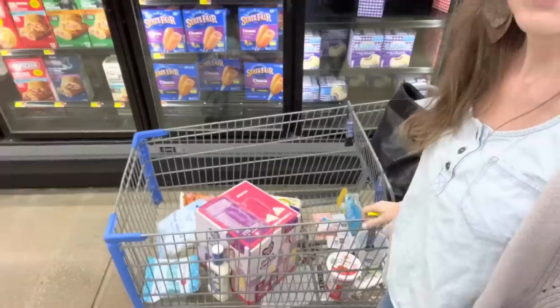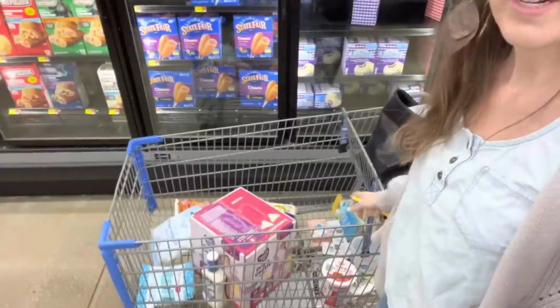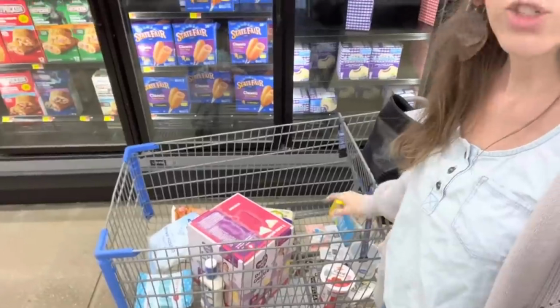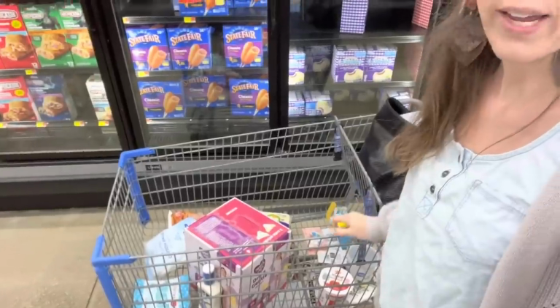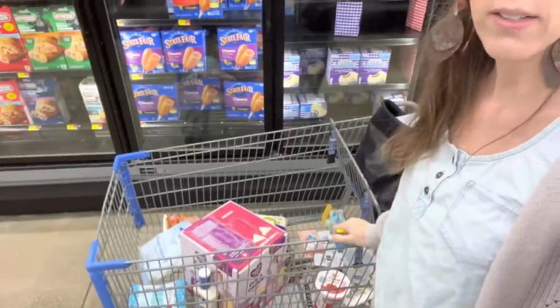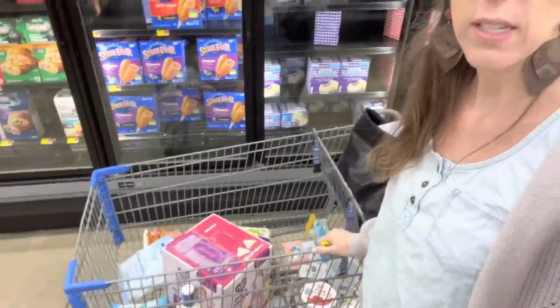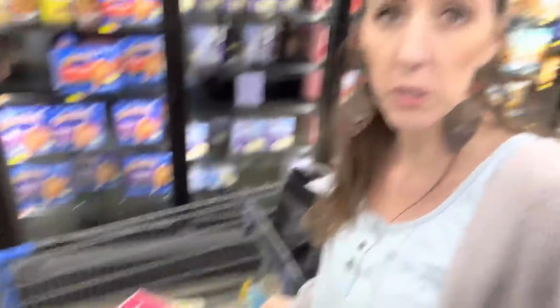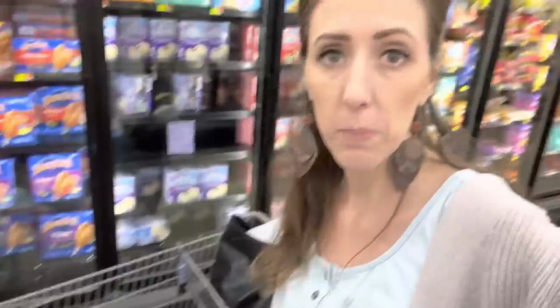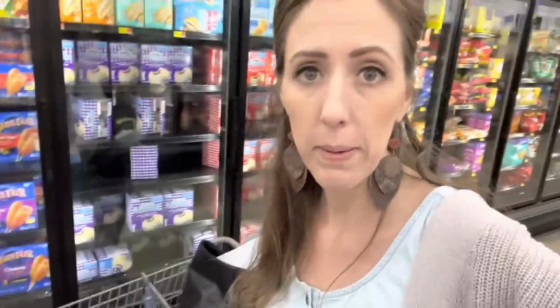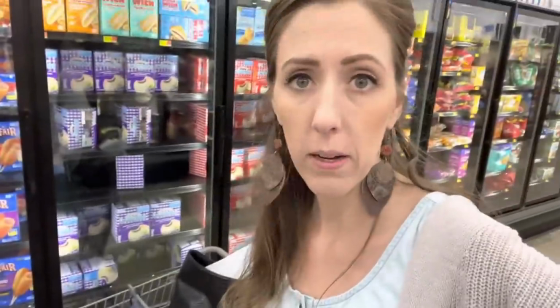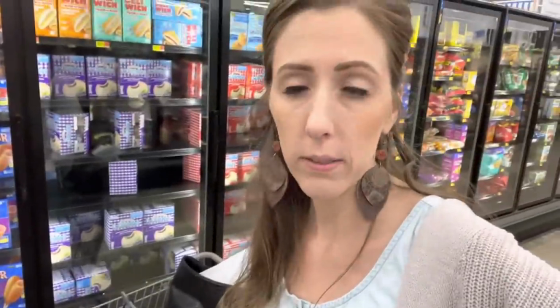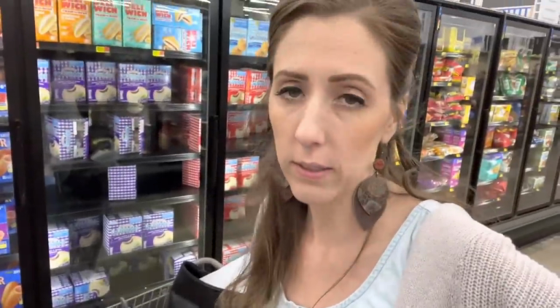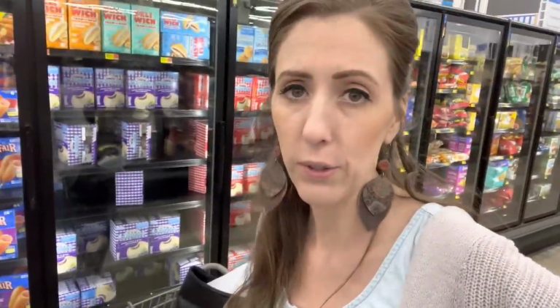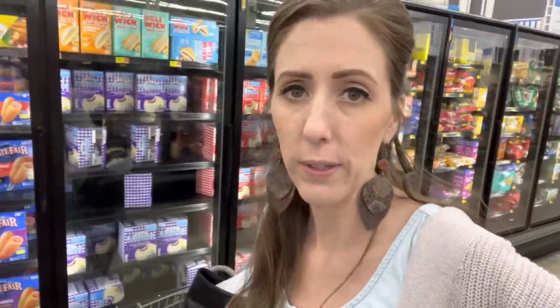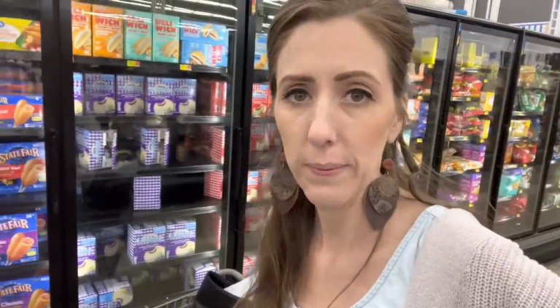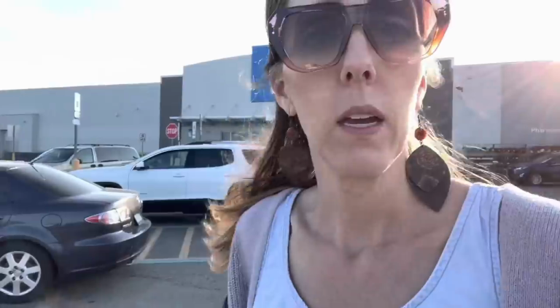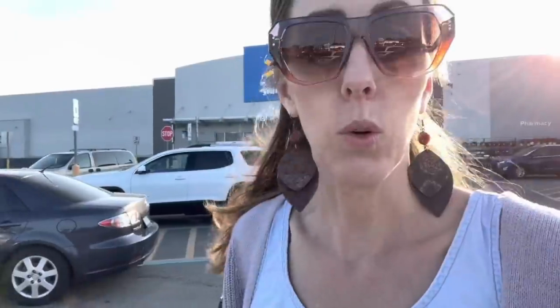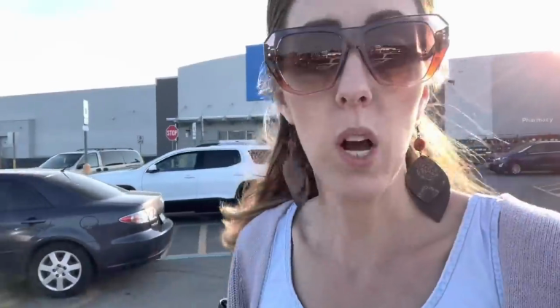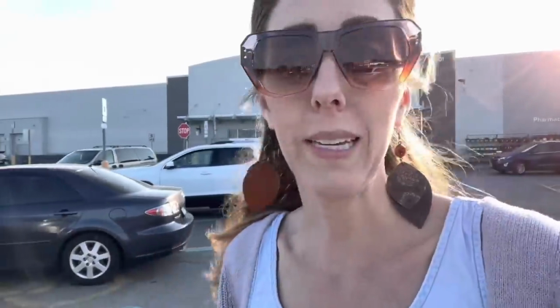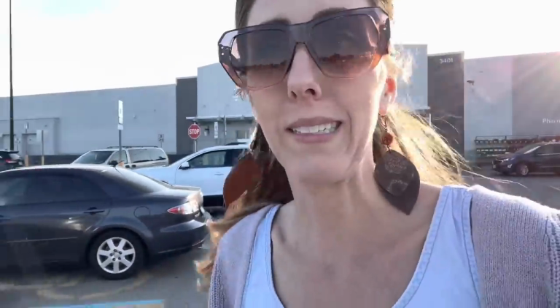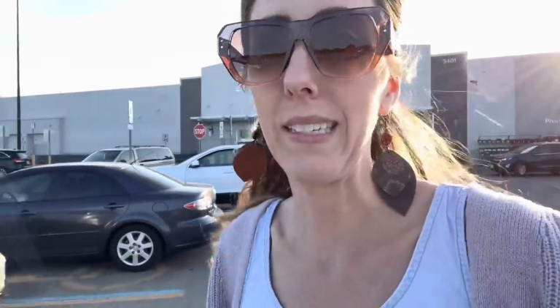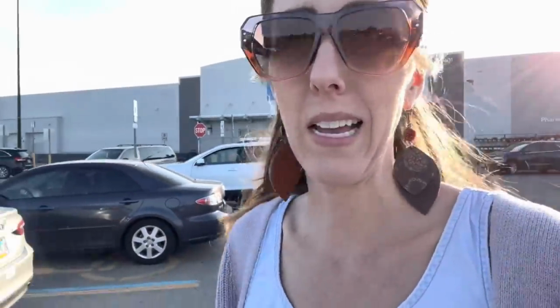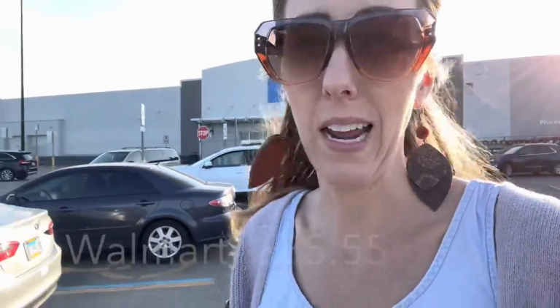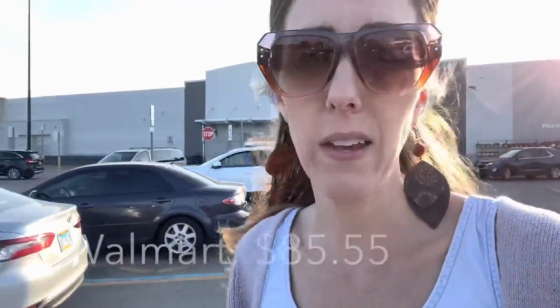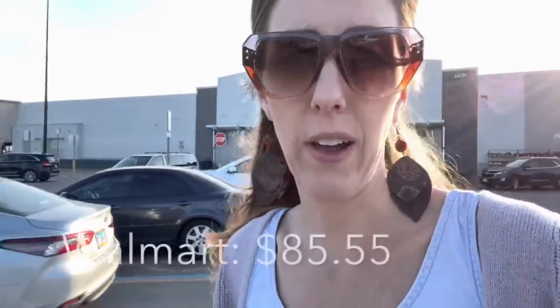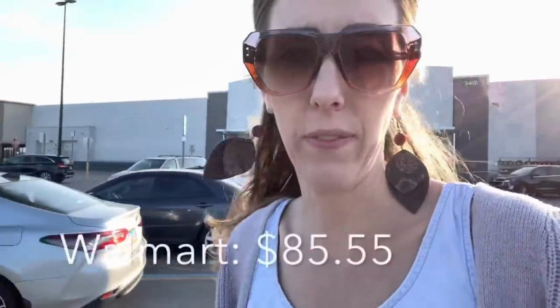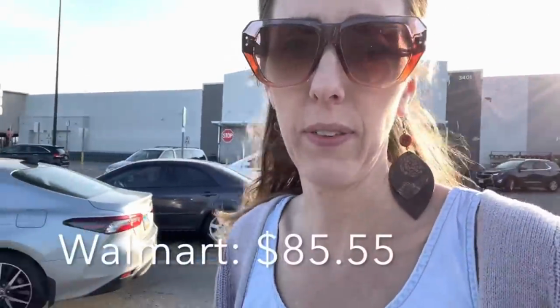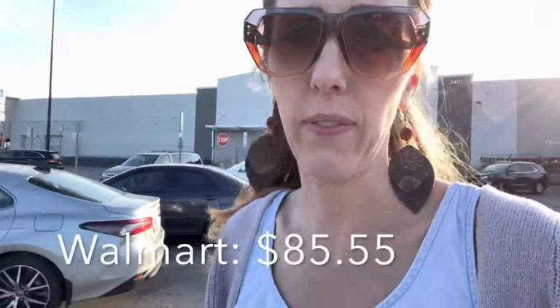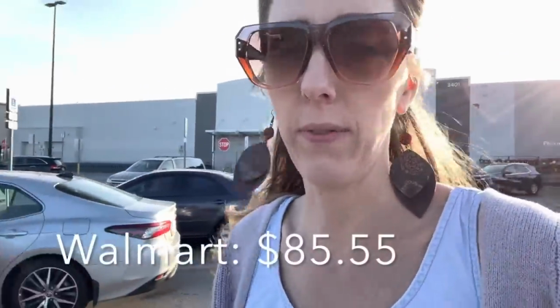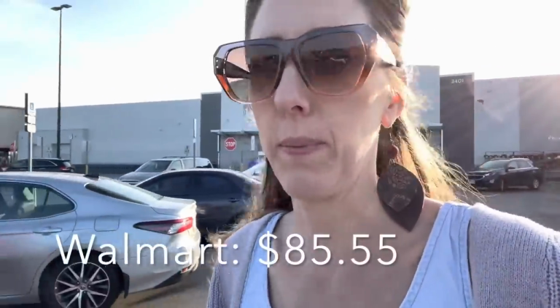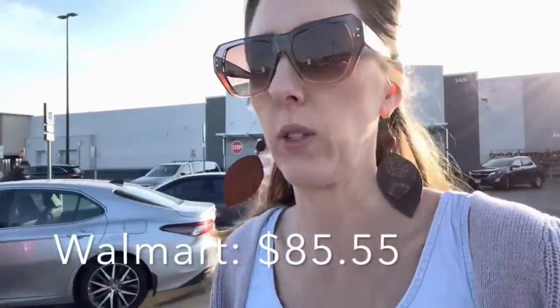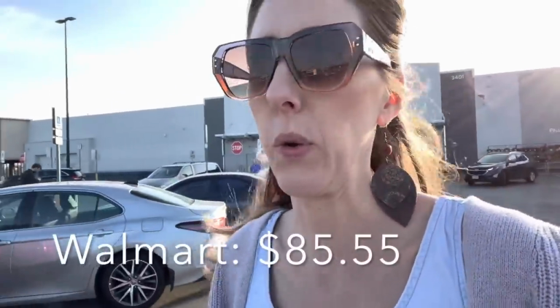You ready to check out and see how much this costs? Let's do it. Walmart is done — $85.55 was my total.